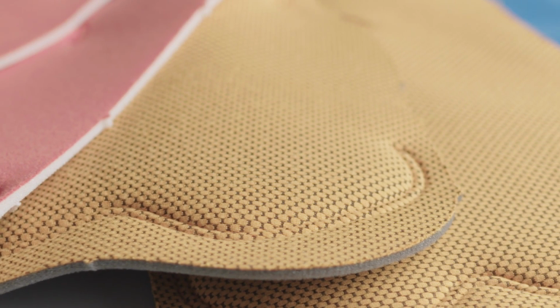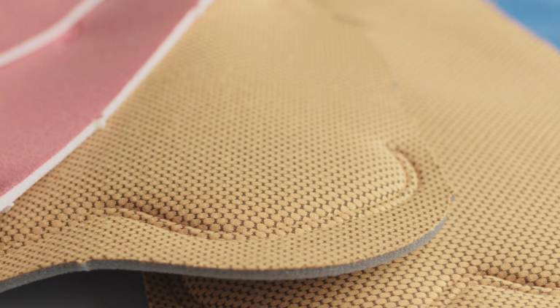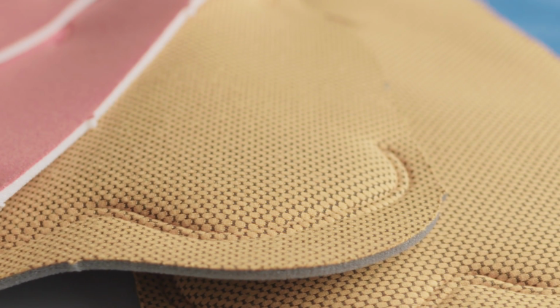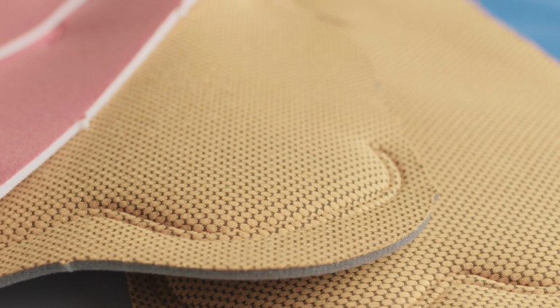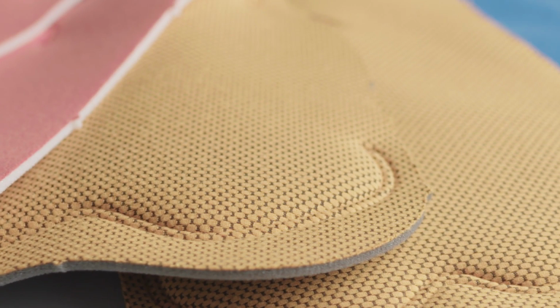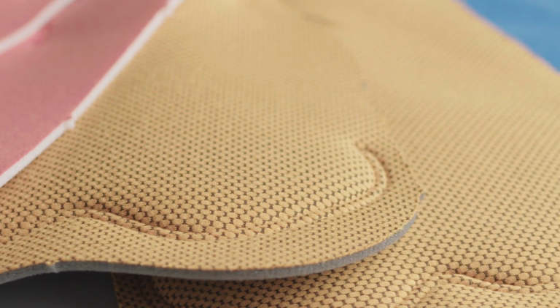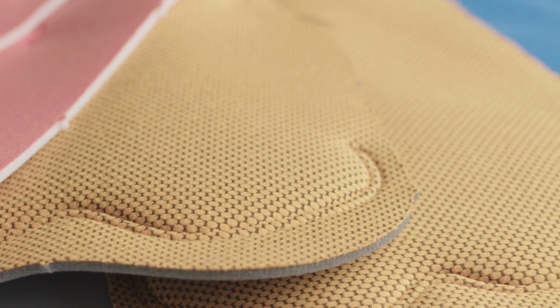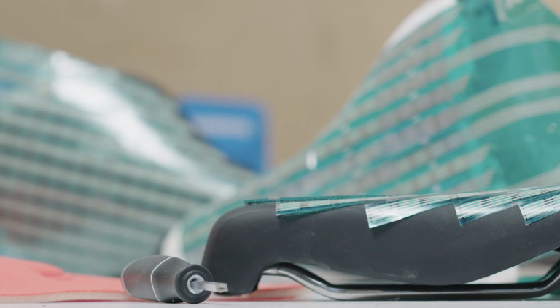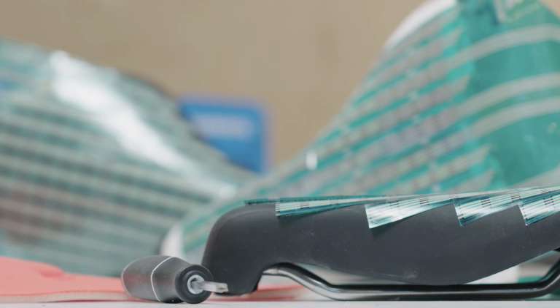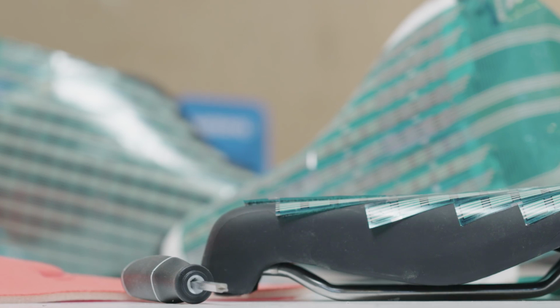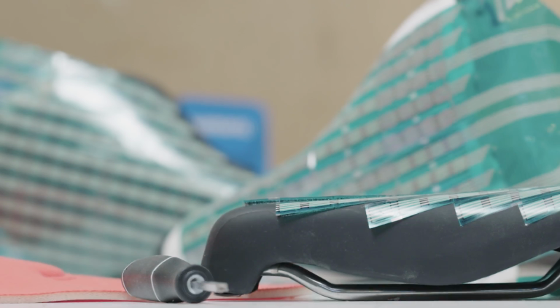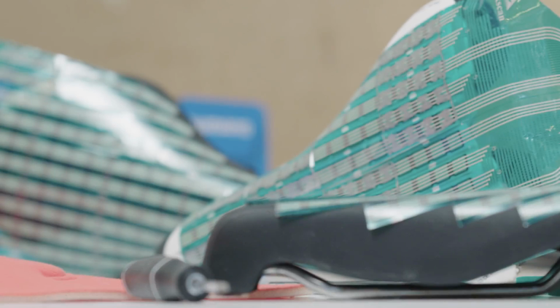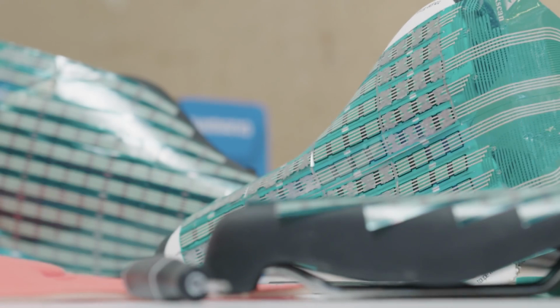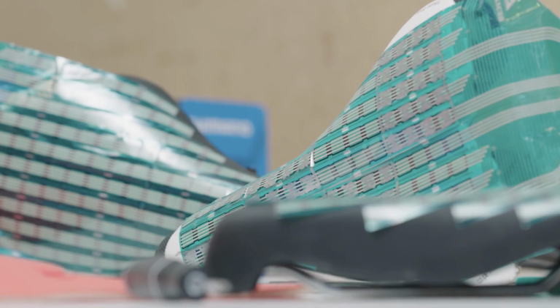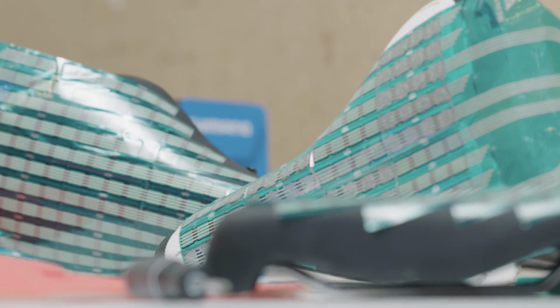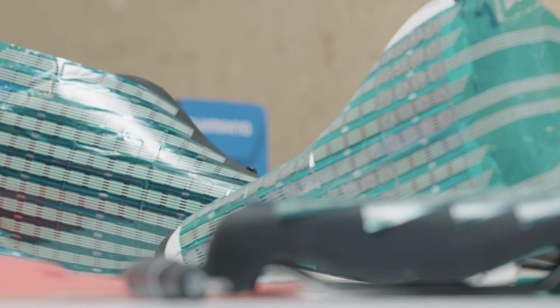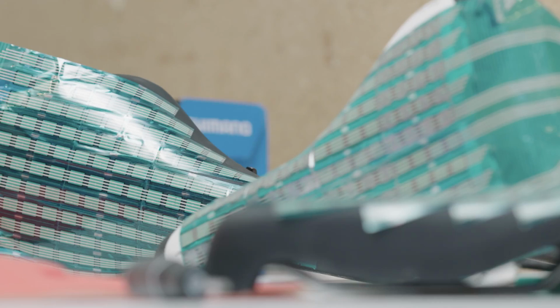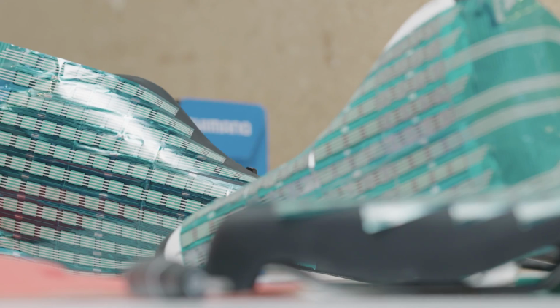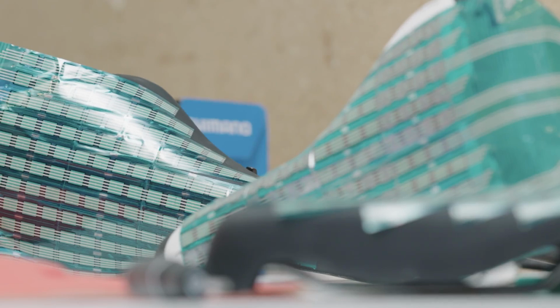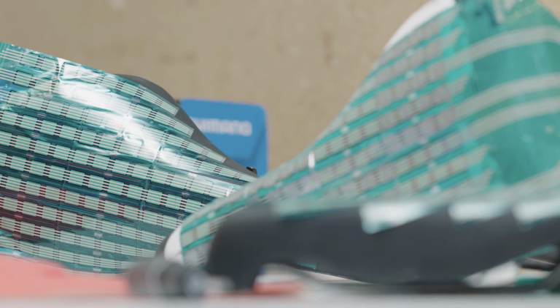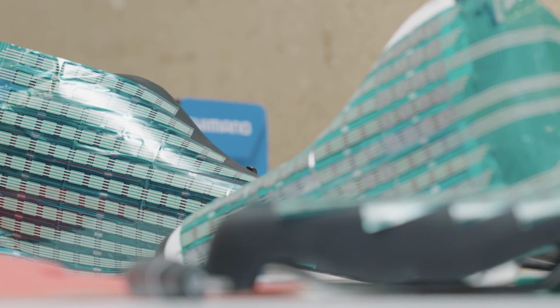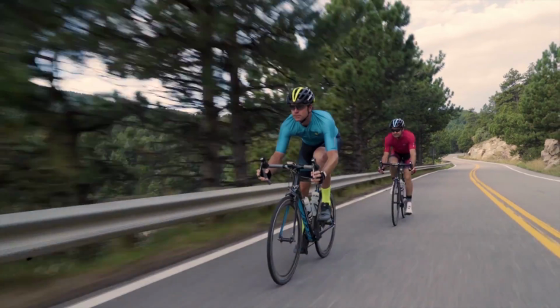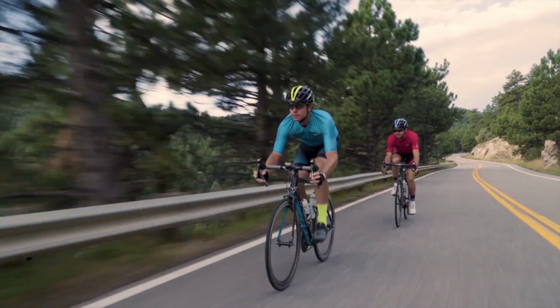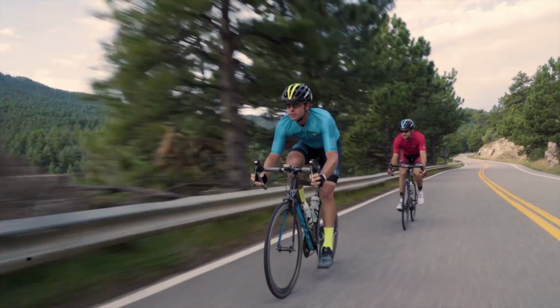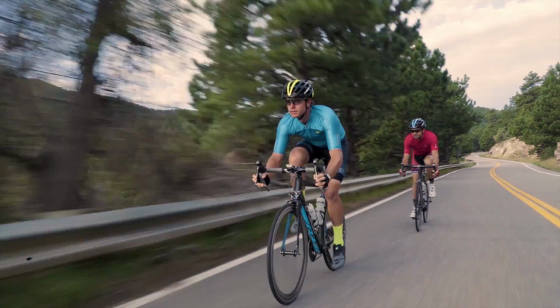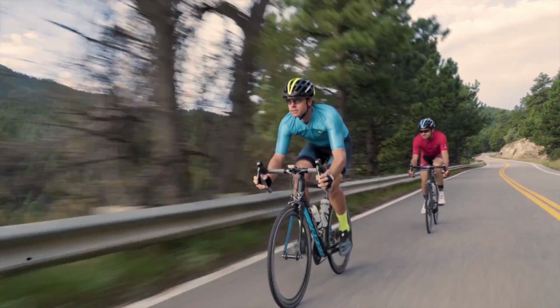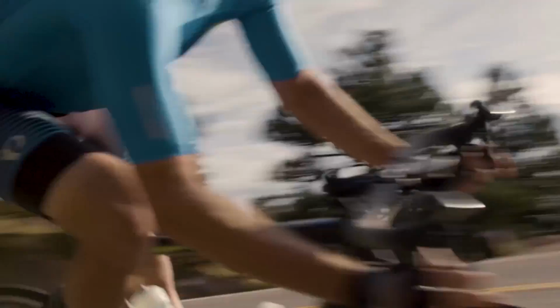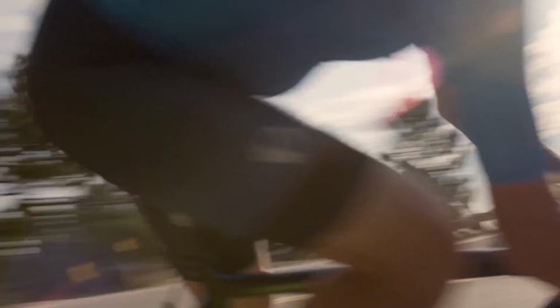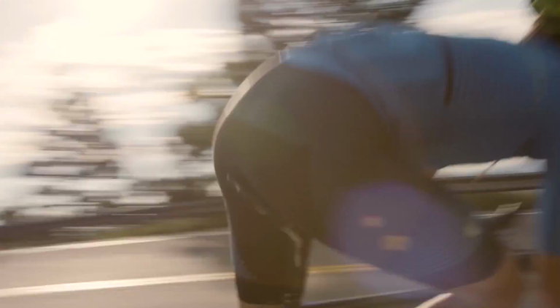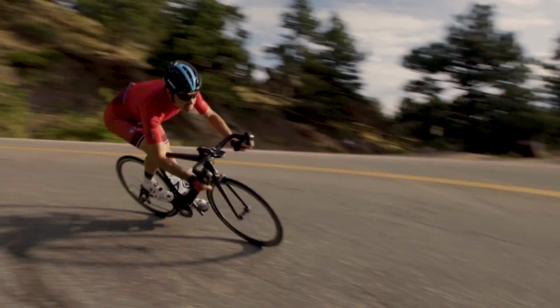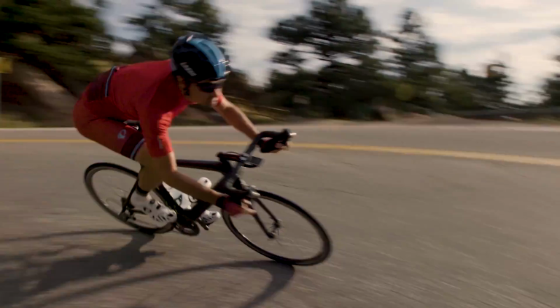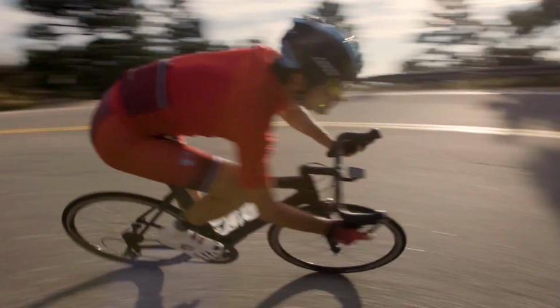We test all the popular saddle shapes to ensure that our chamois are comfortable regardless of the saddle that you're riding.